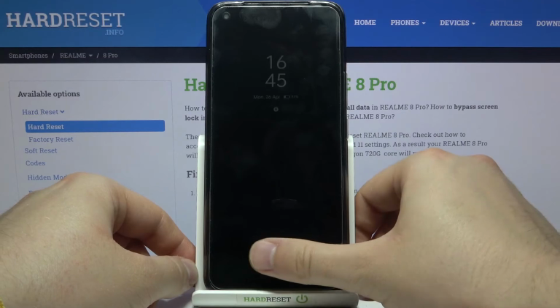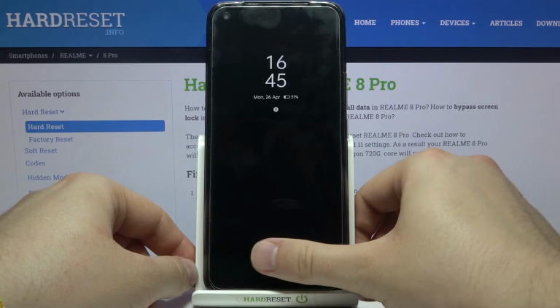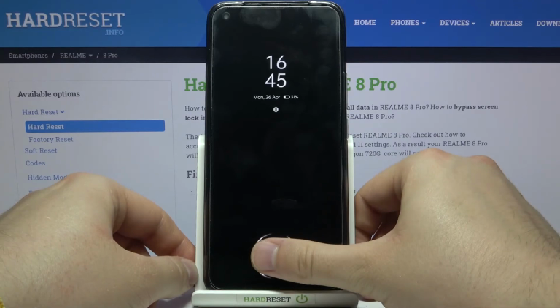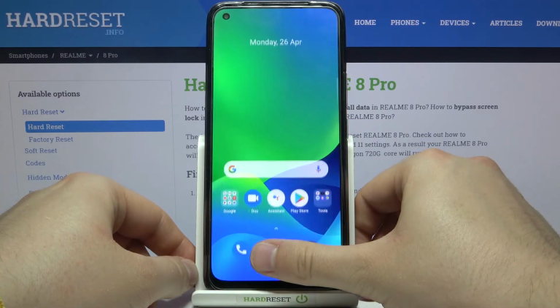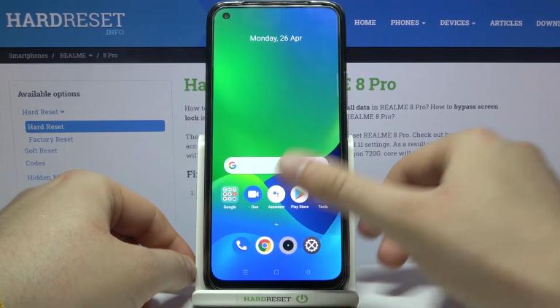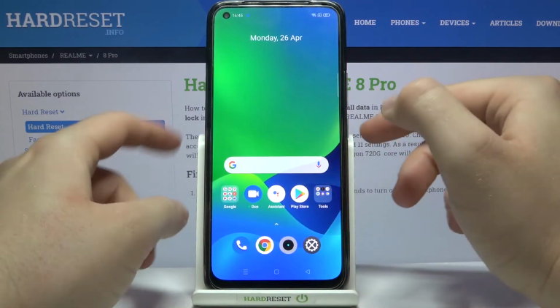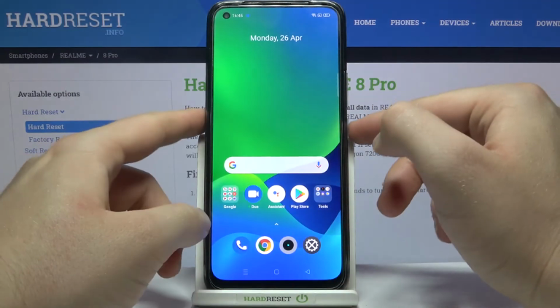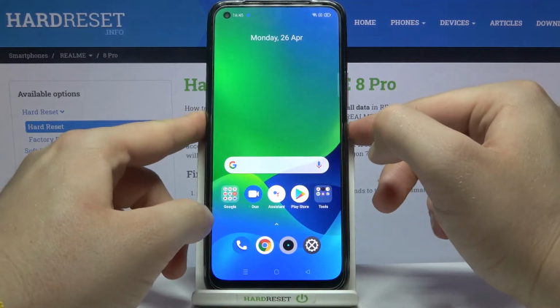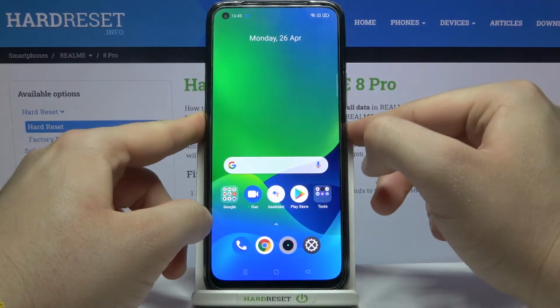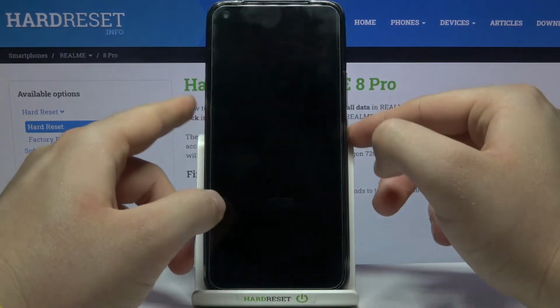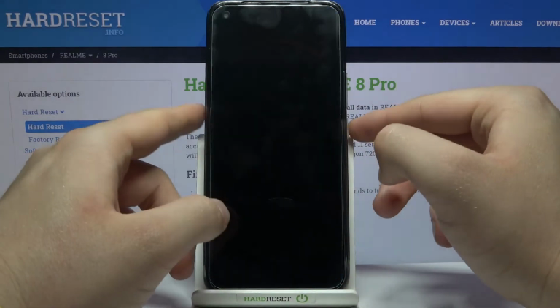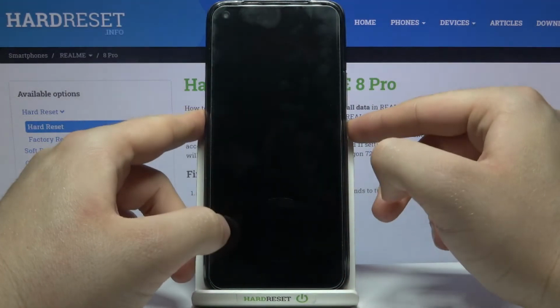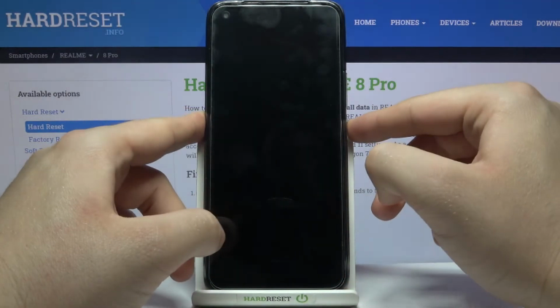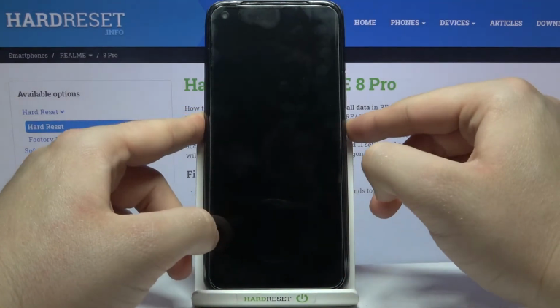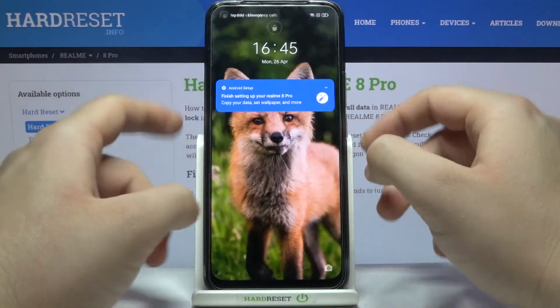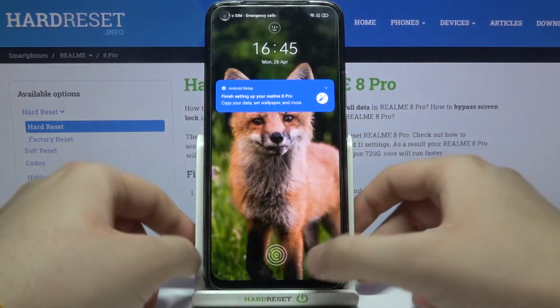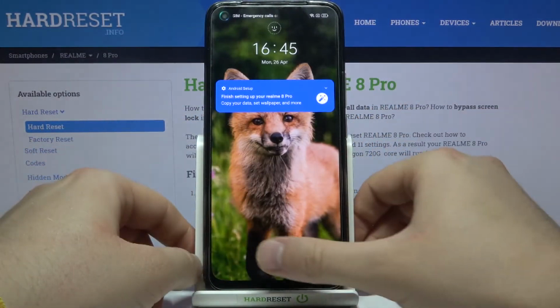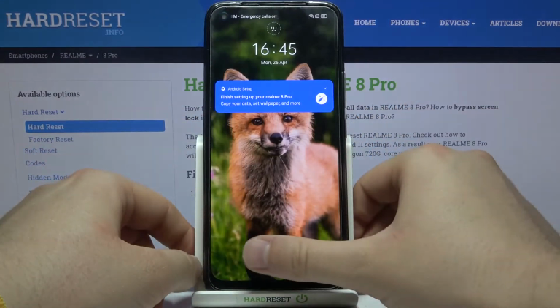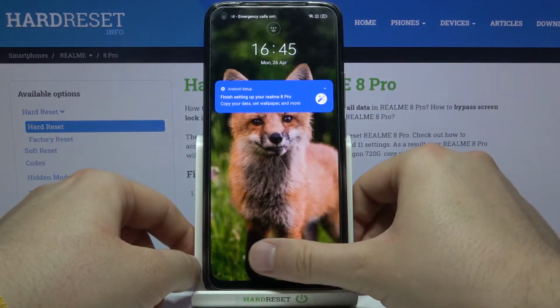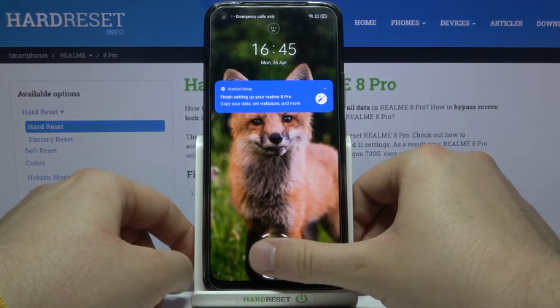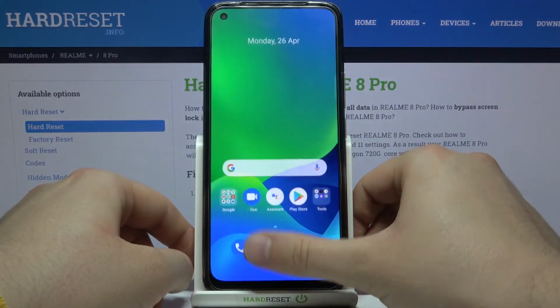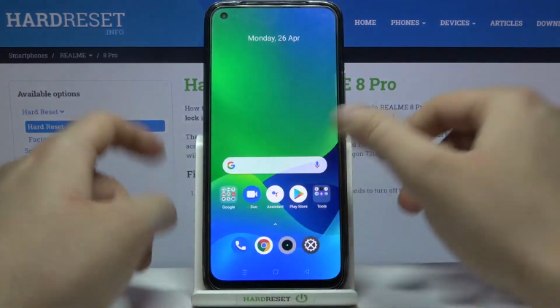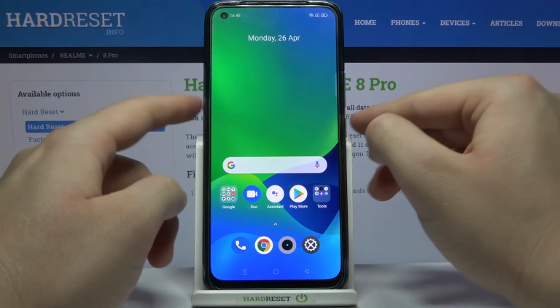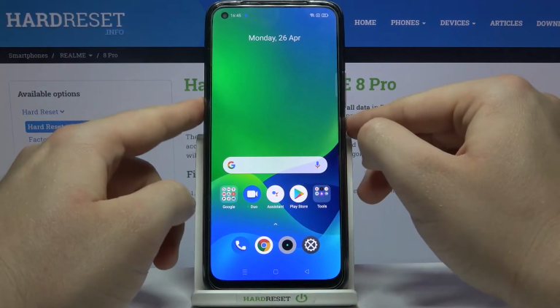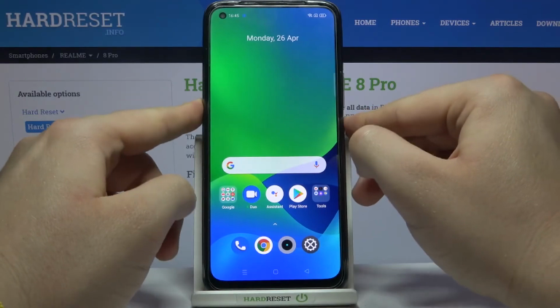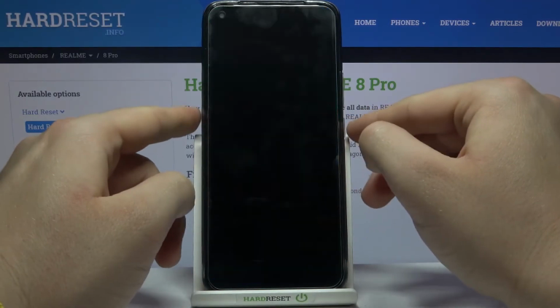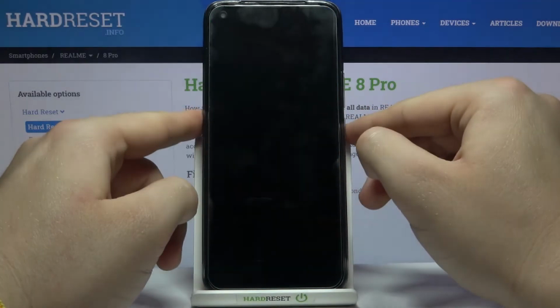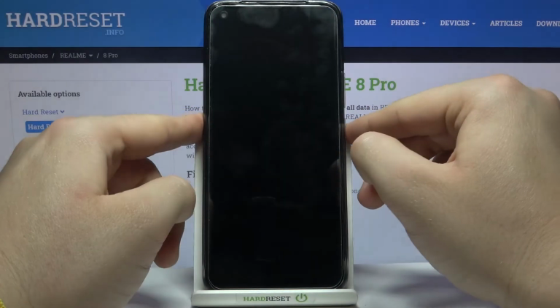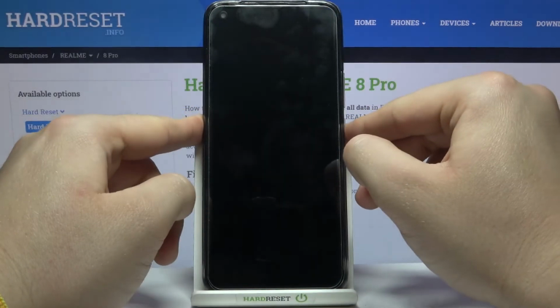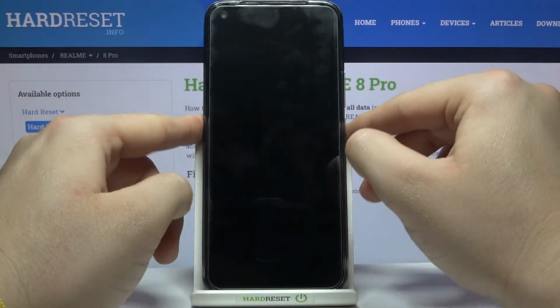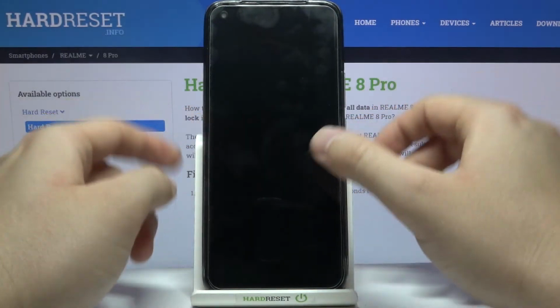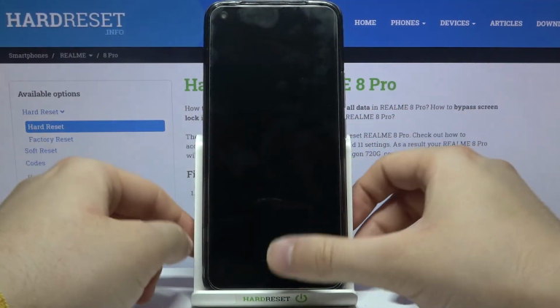Definitely, the face unlock is really cool on this smartphone. It works really fast and it's faster than the fingerprint sensor.